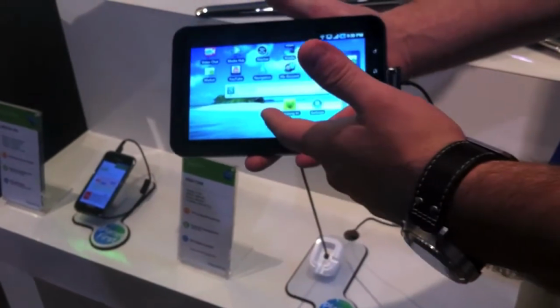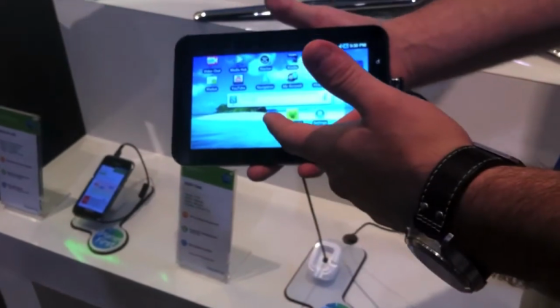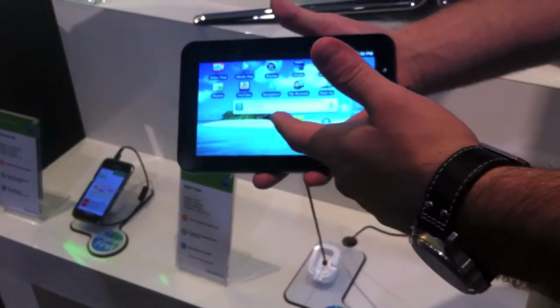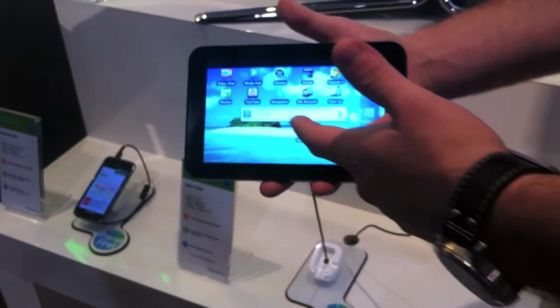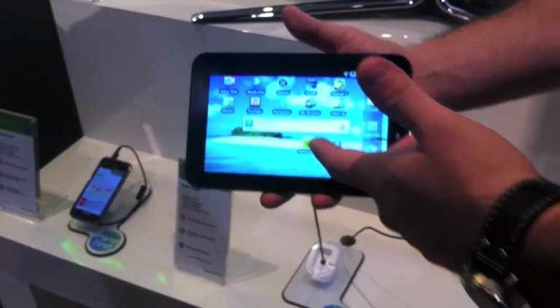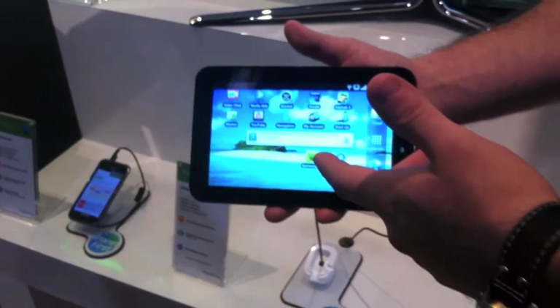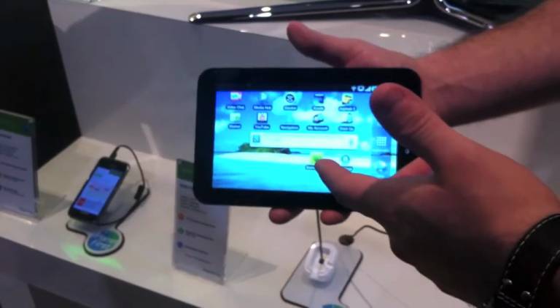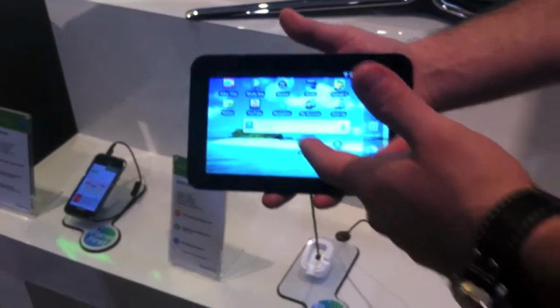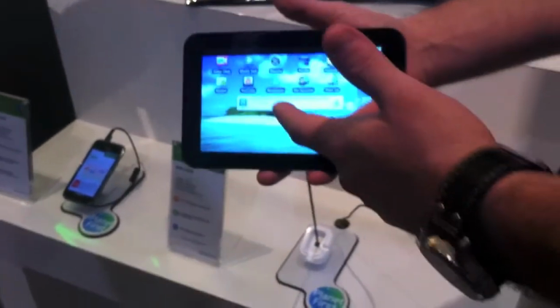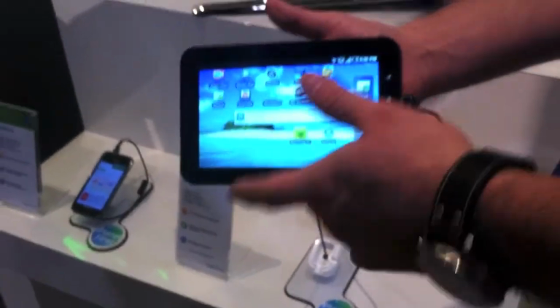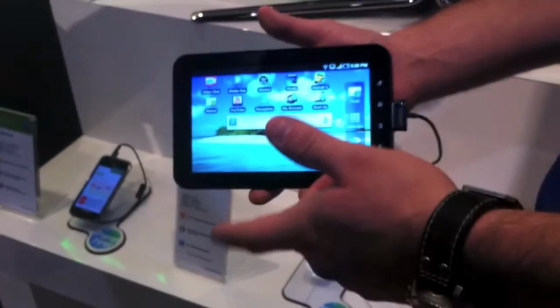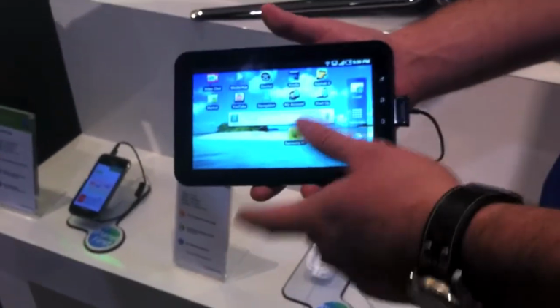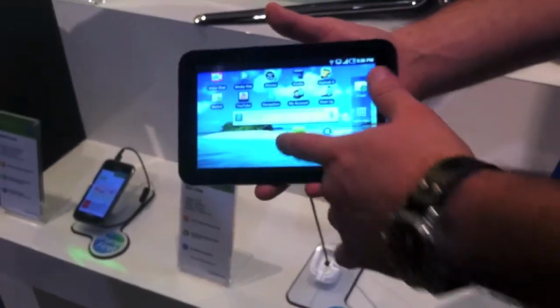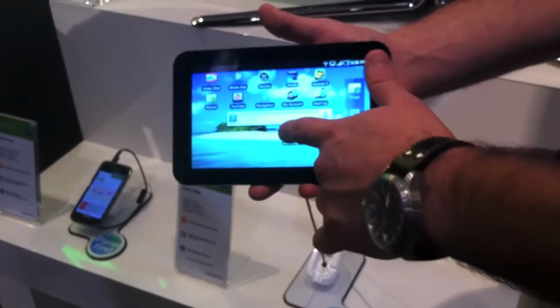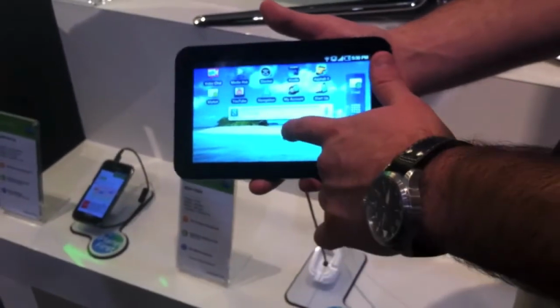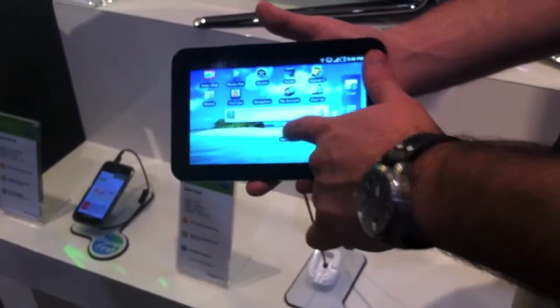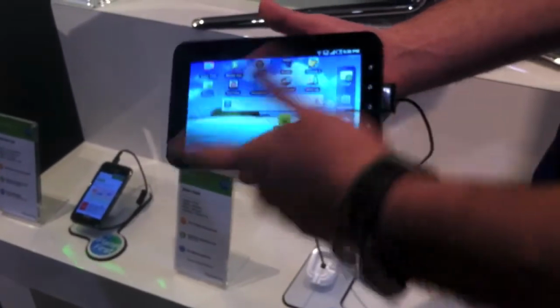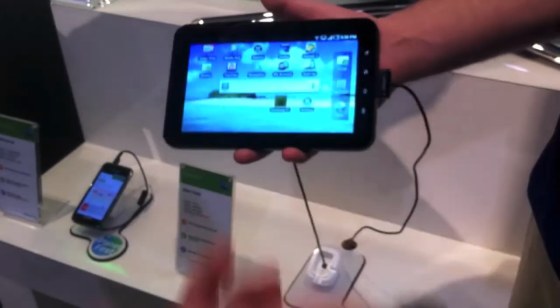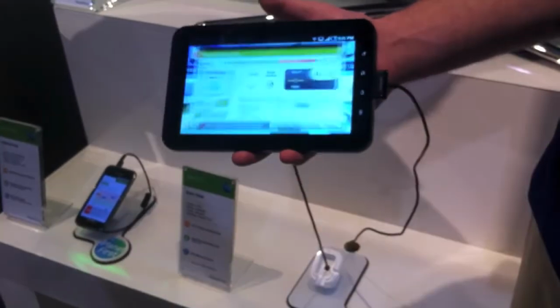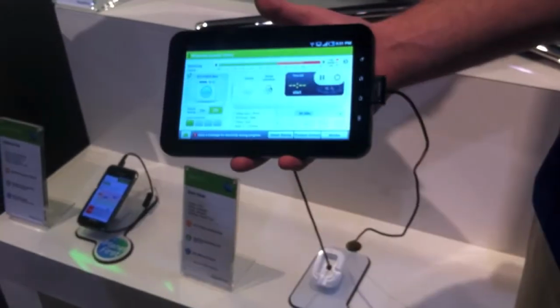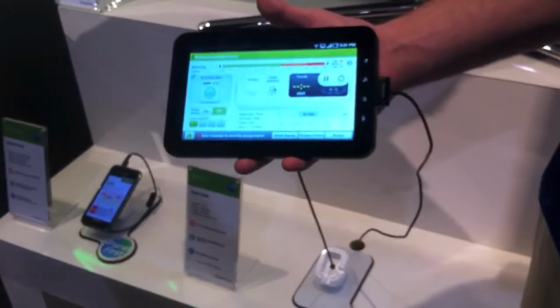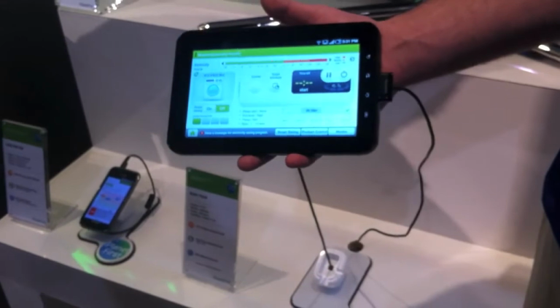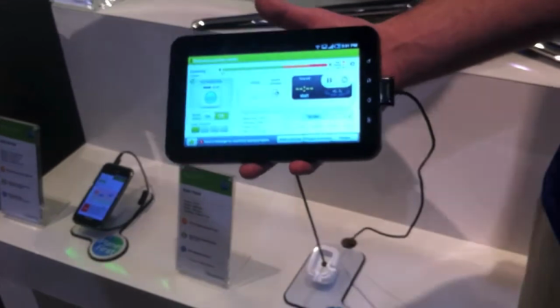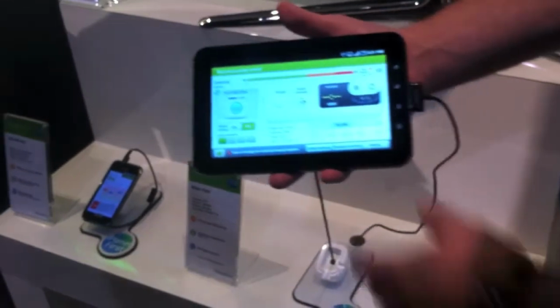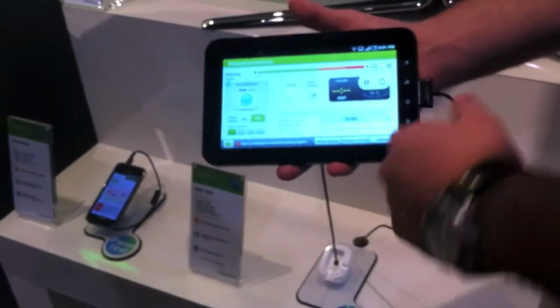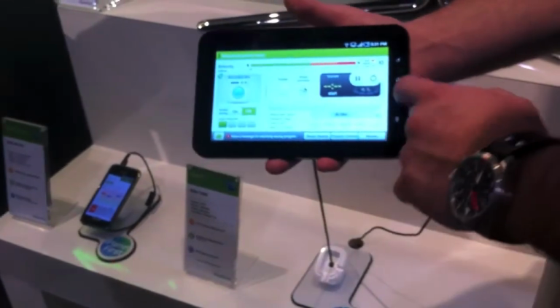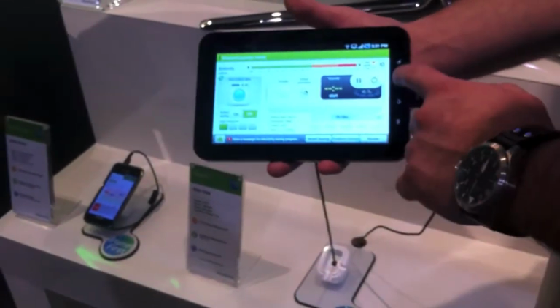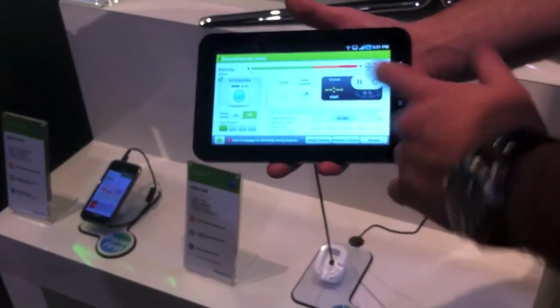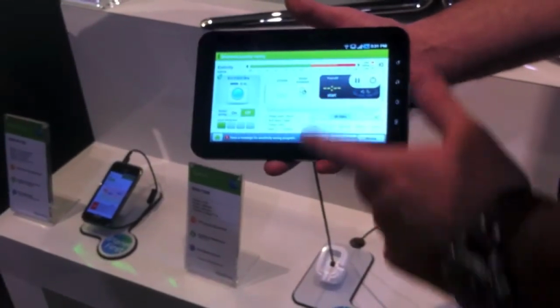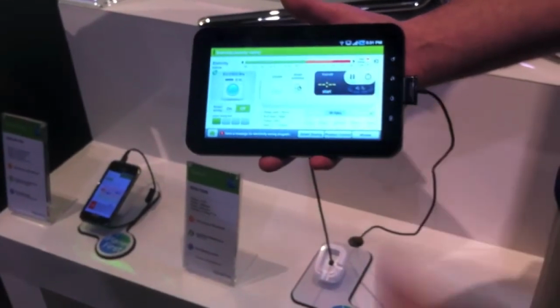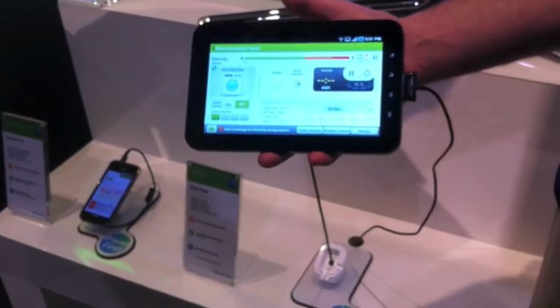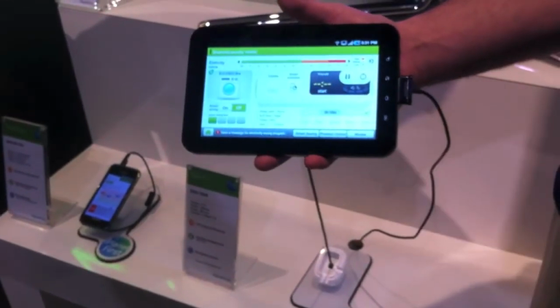Samsung HEMS stands for Home Electricity Management System.